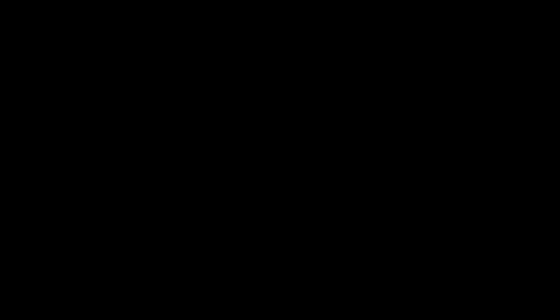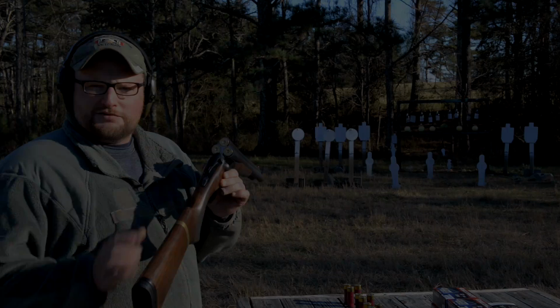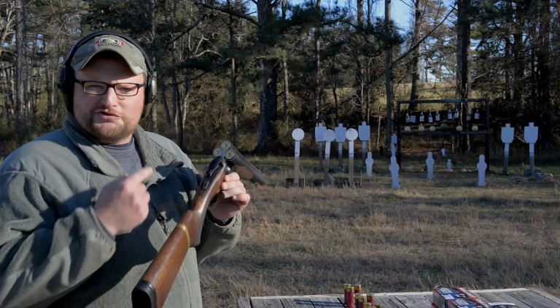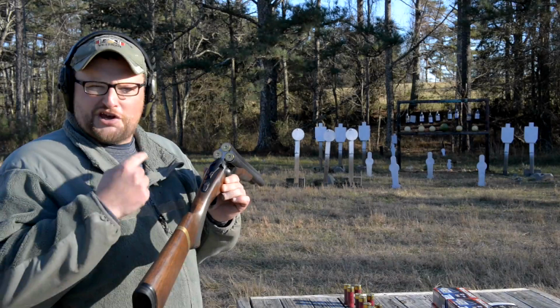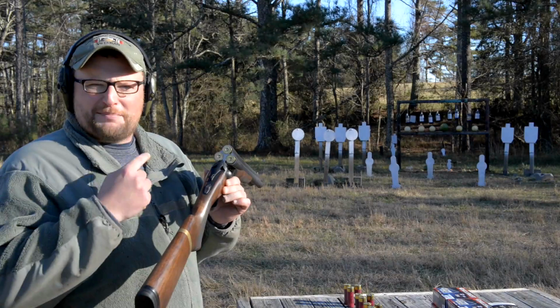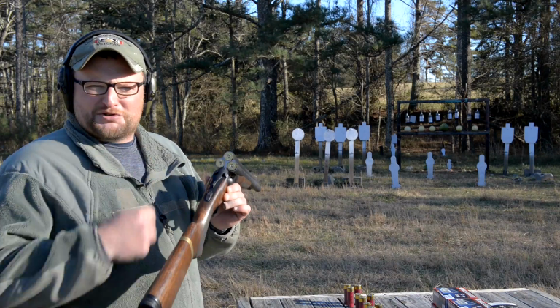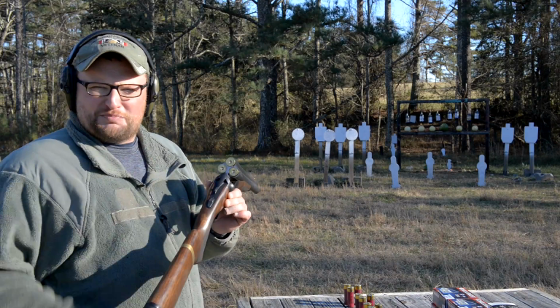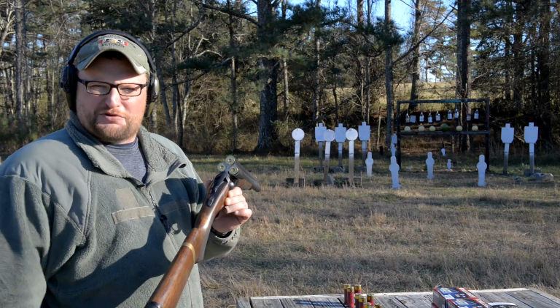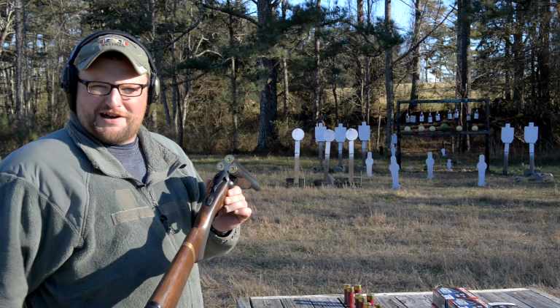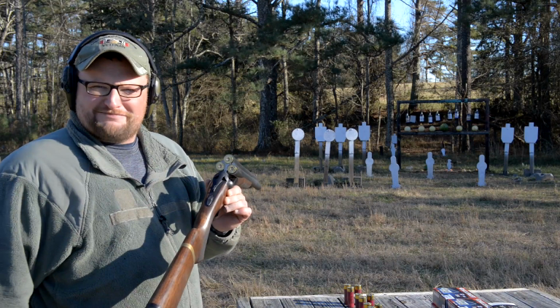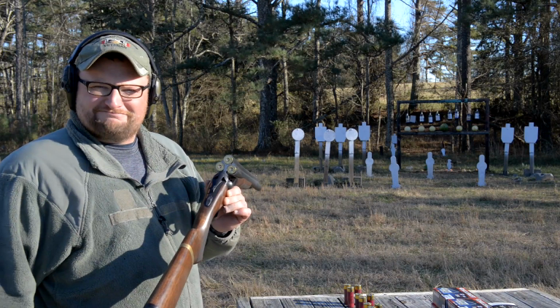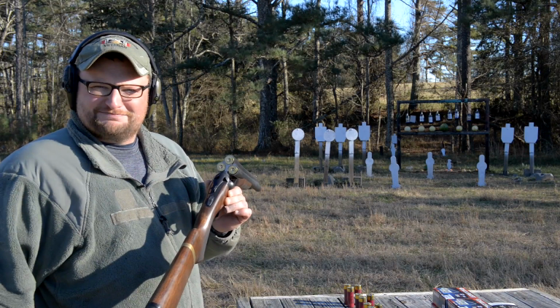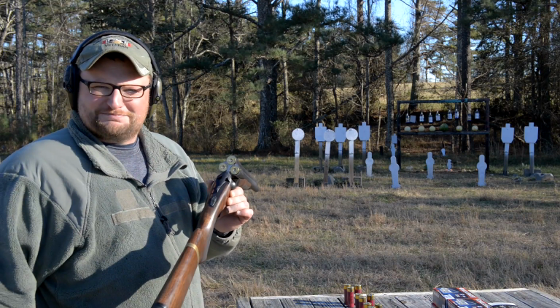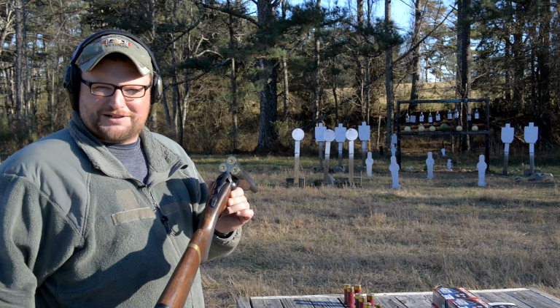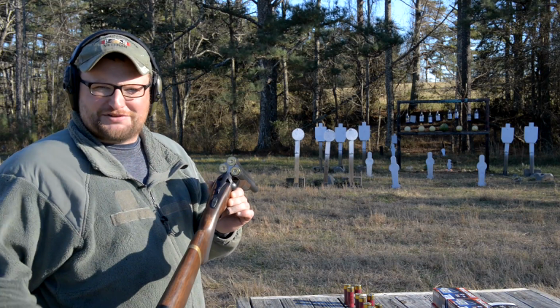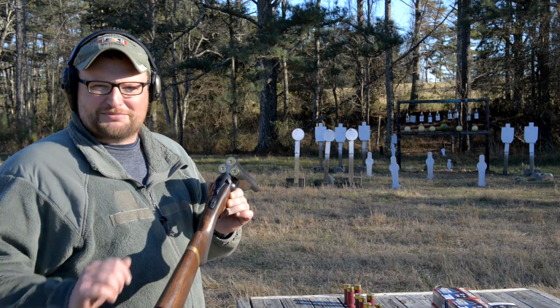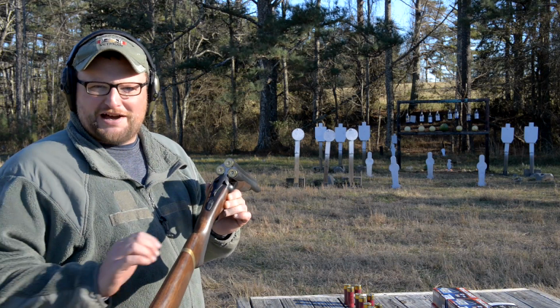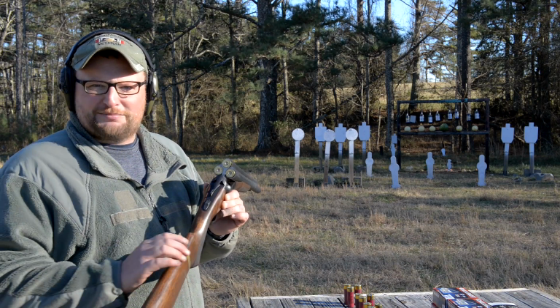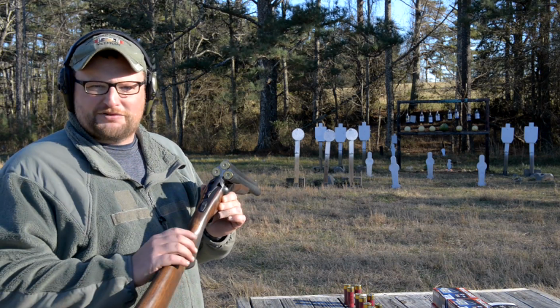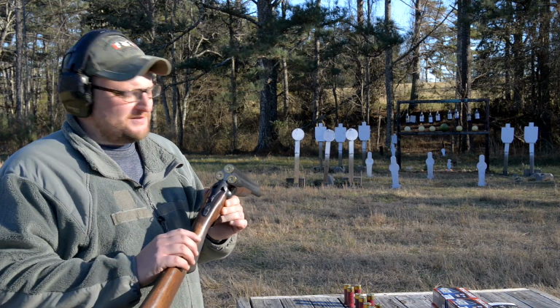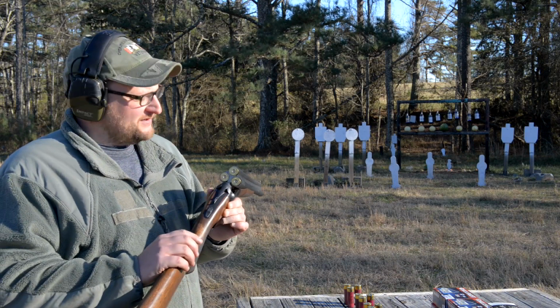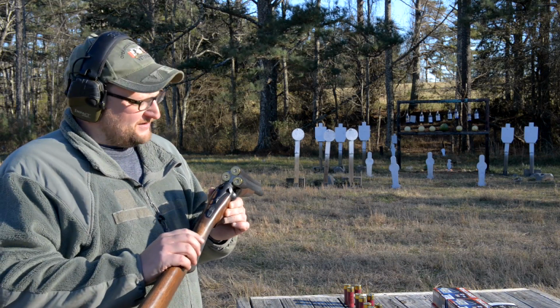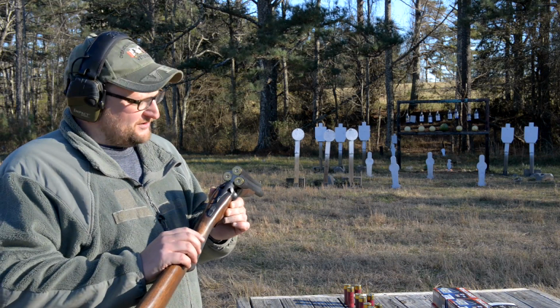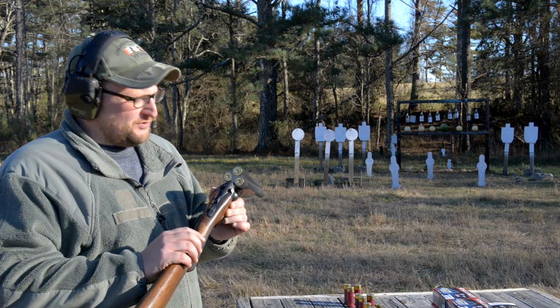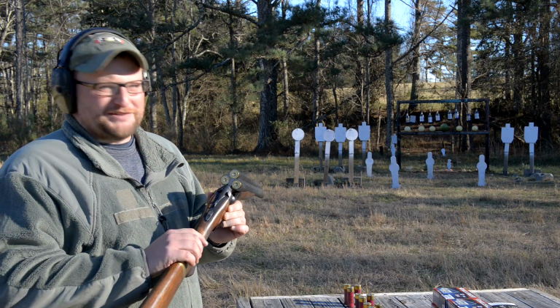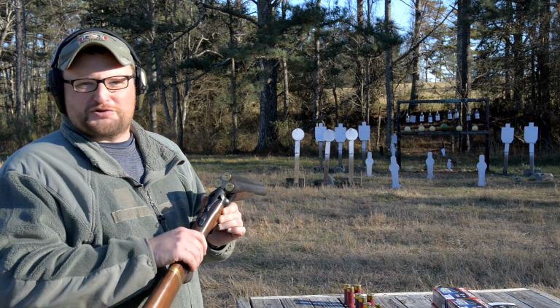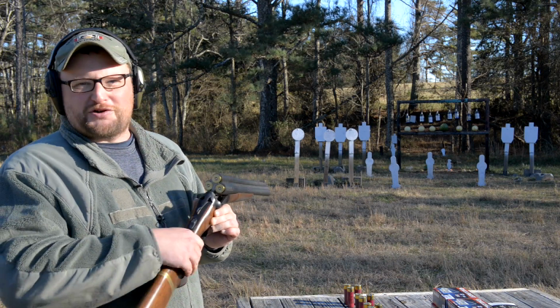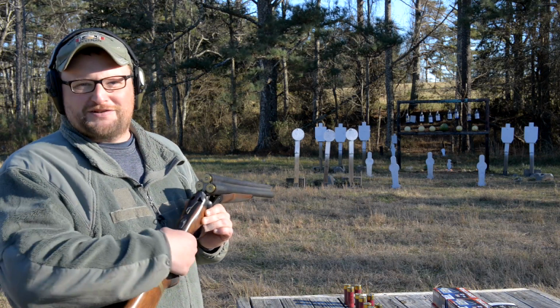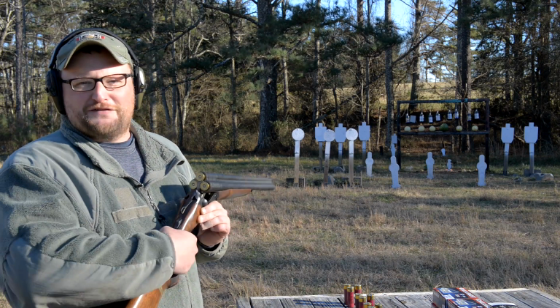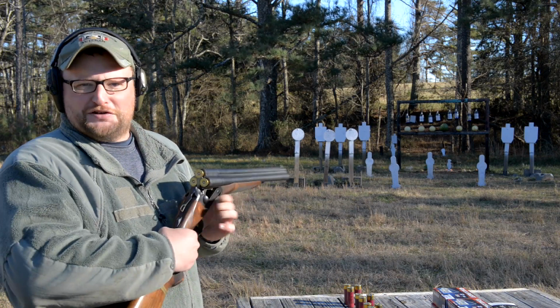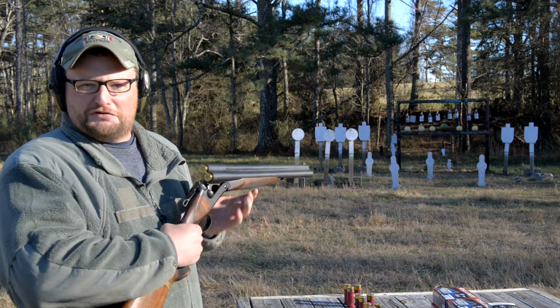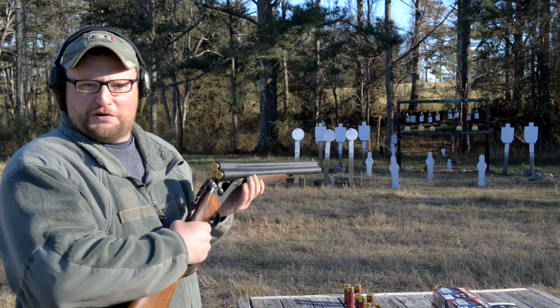Chiappa Triple Threat — because sometimes two answers aren't enough, you need three.